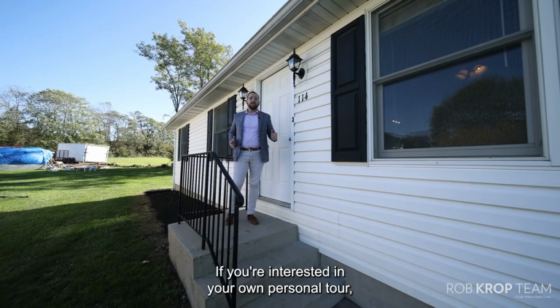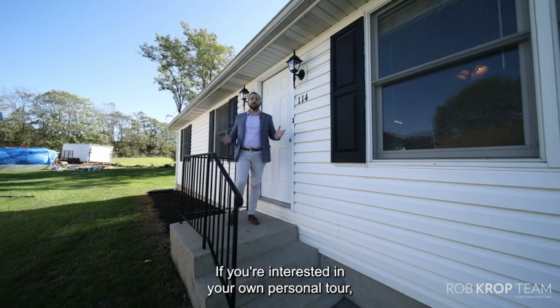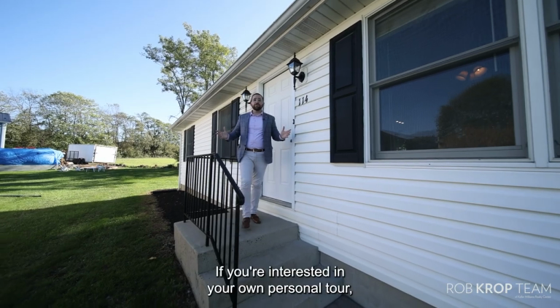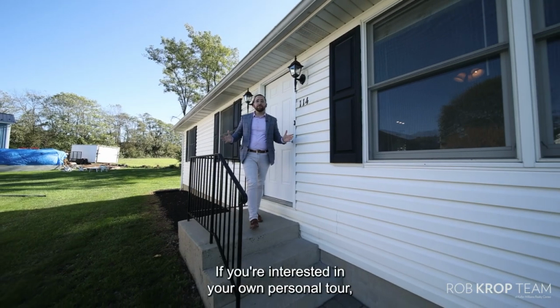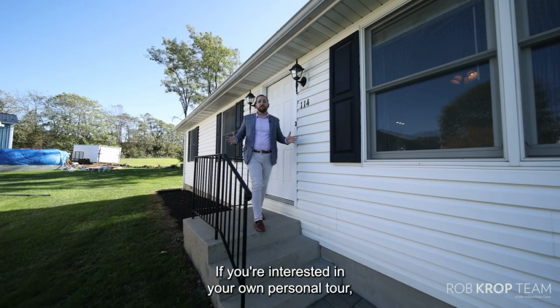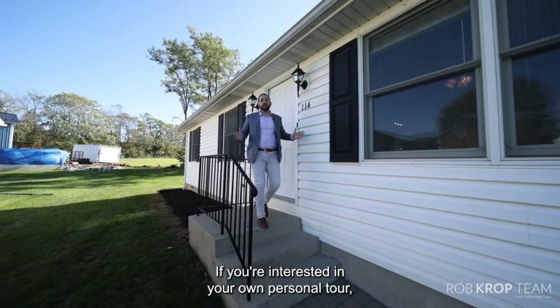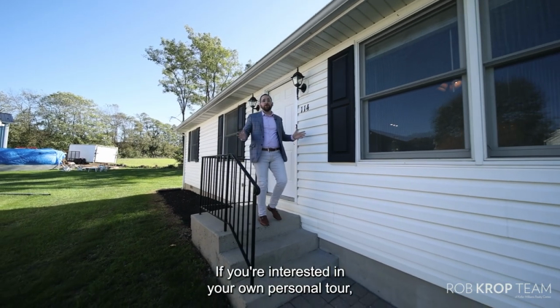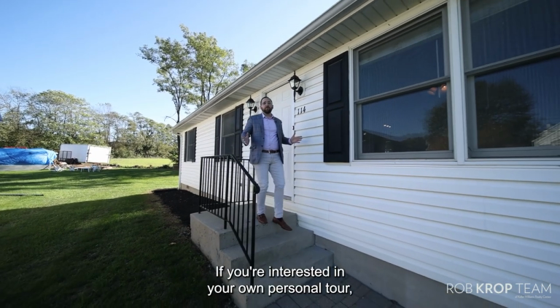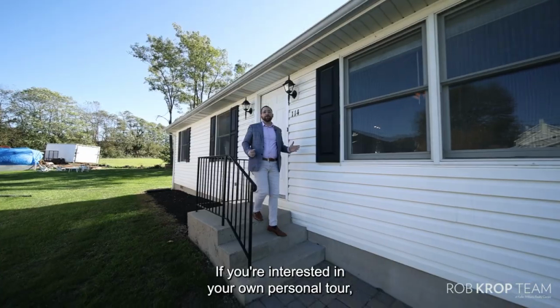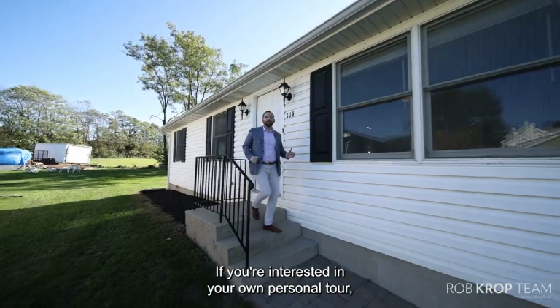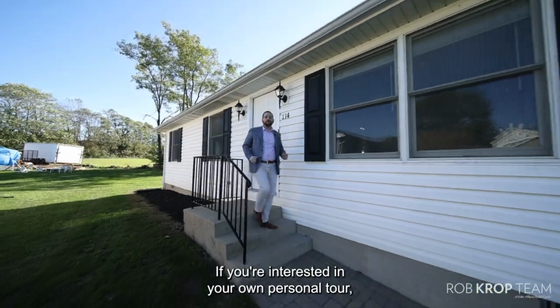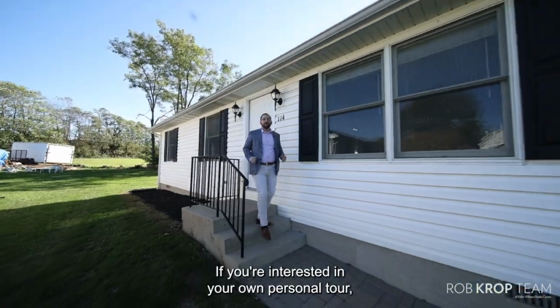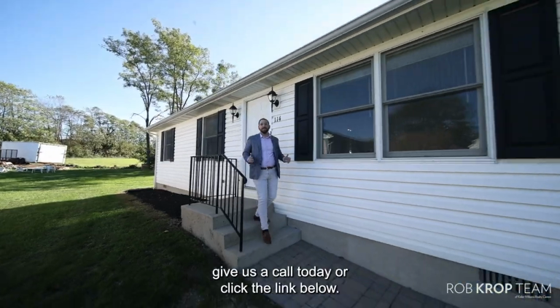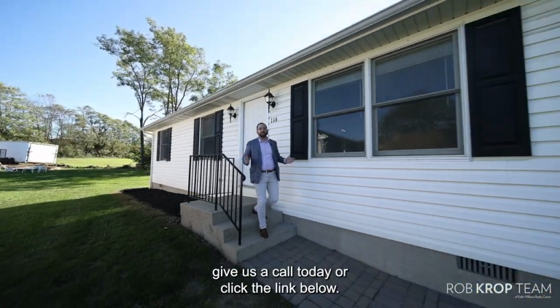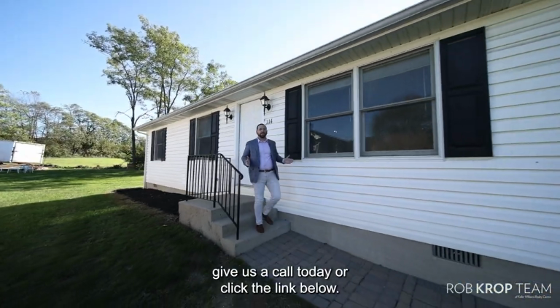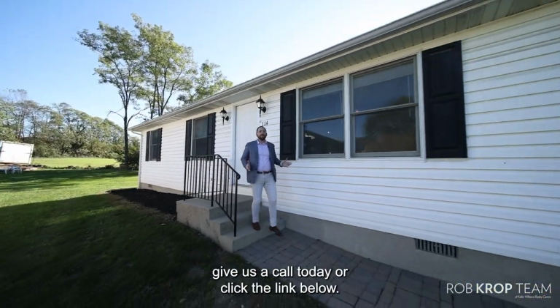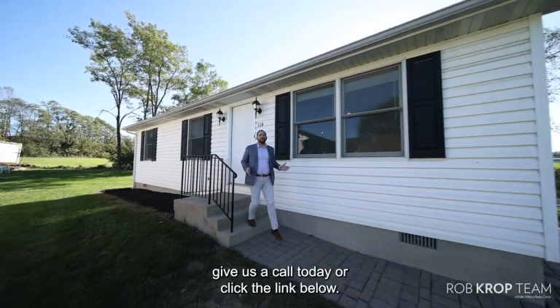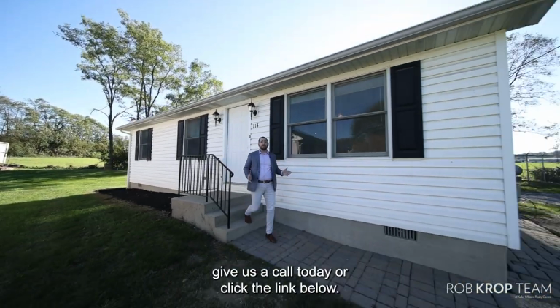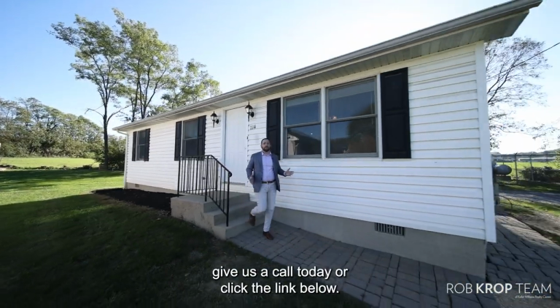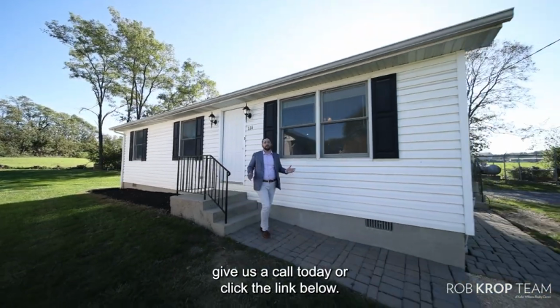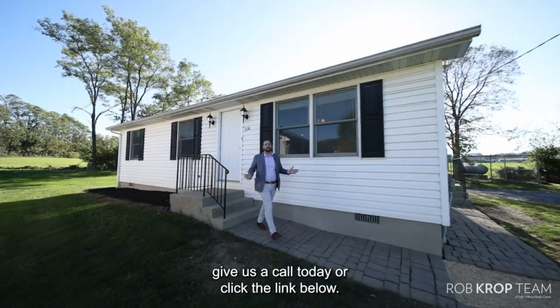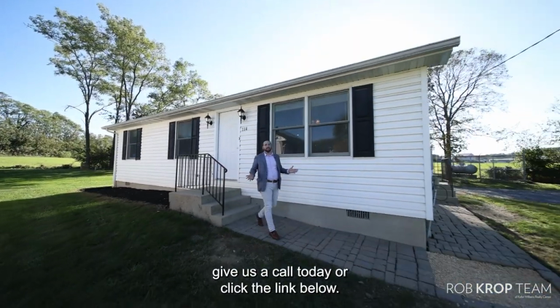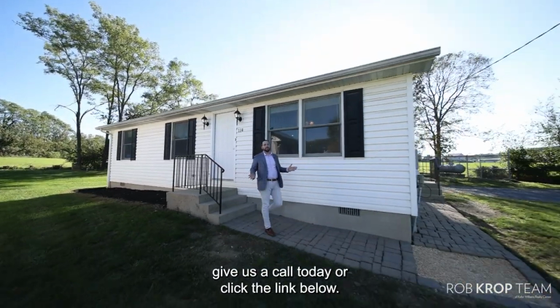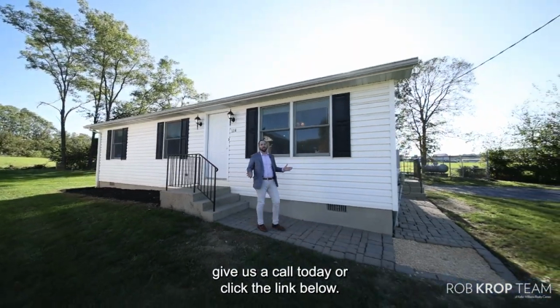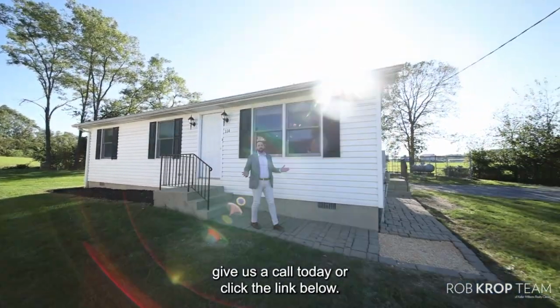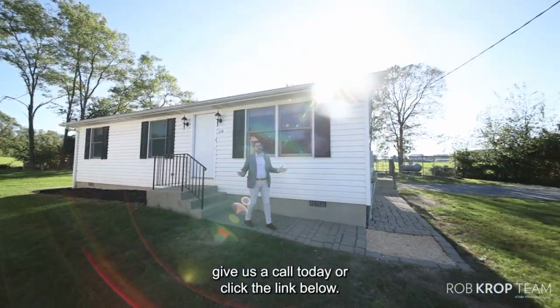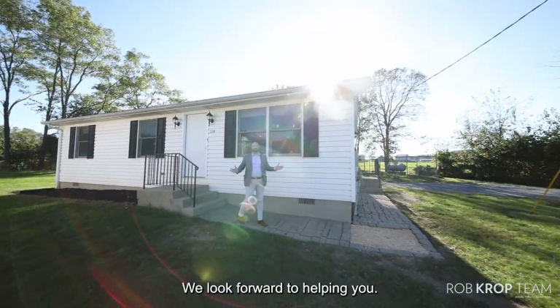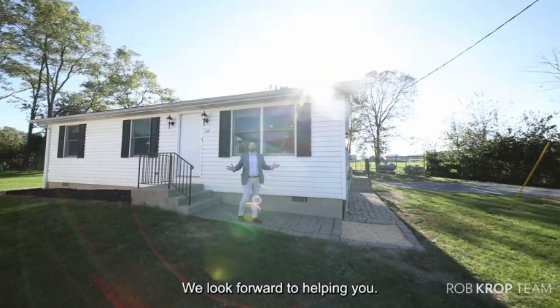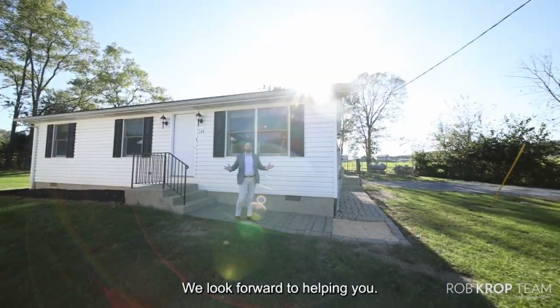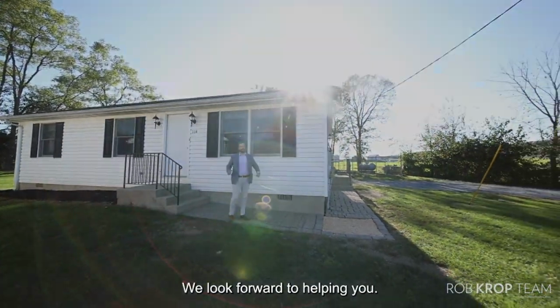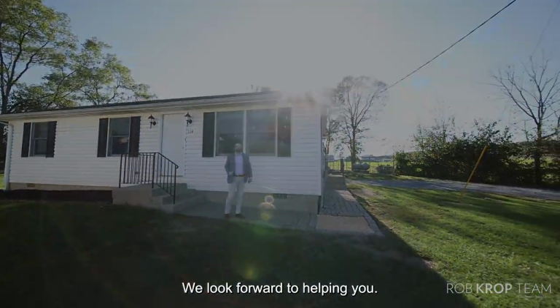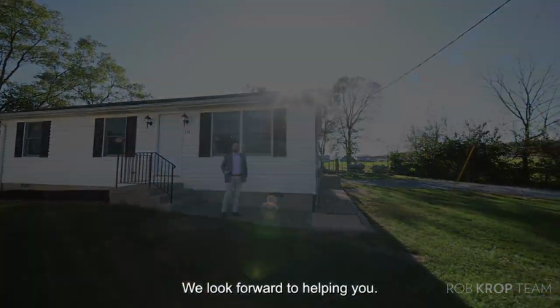If you're interested in your own personal tour, give us a call today or click the link below. We look forward to helping you.